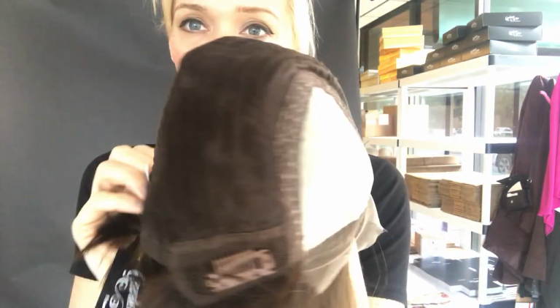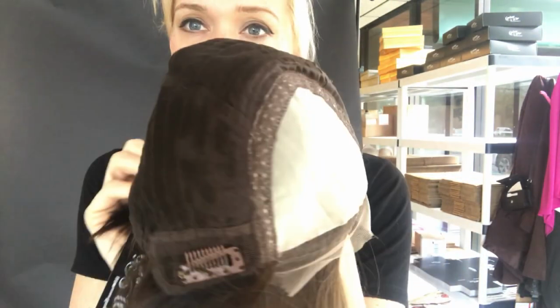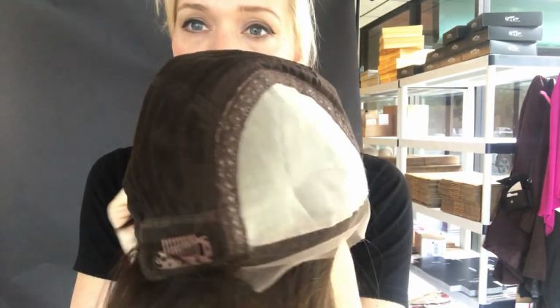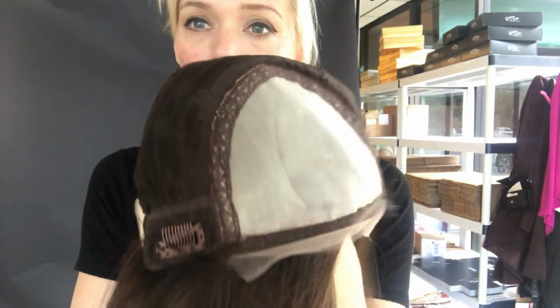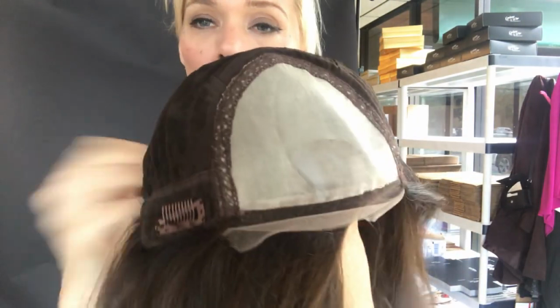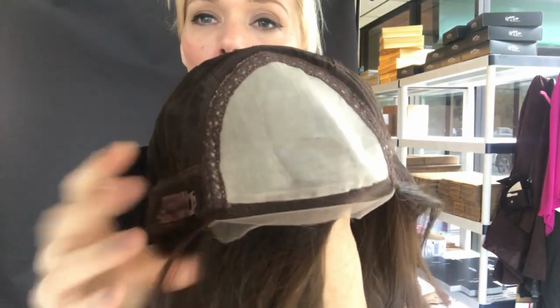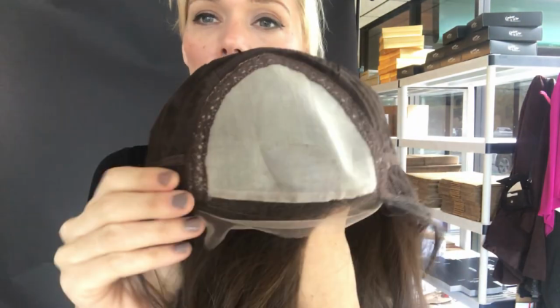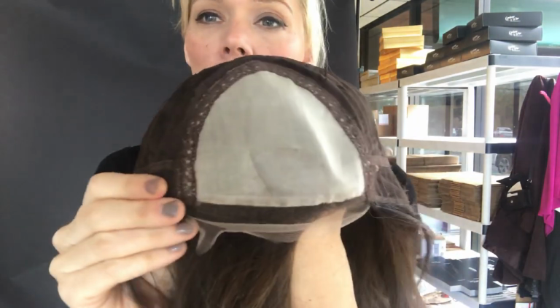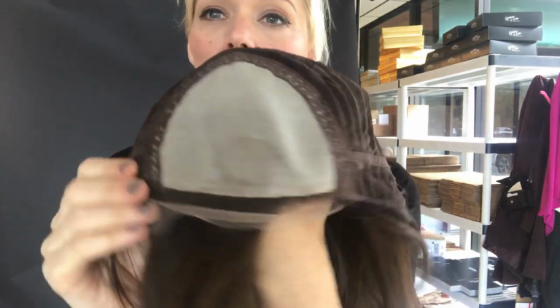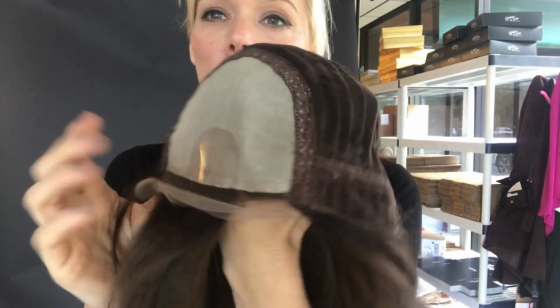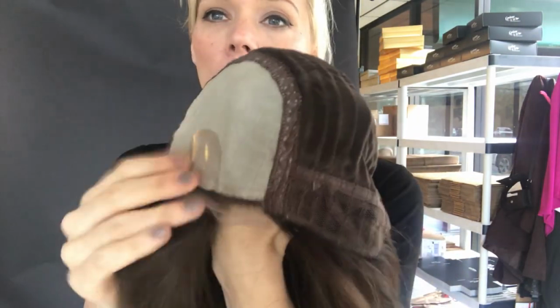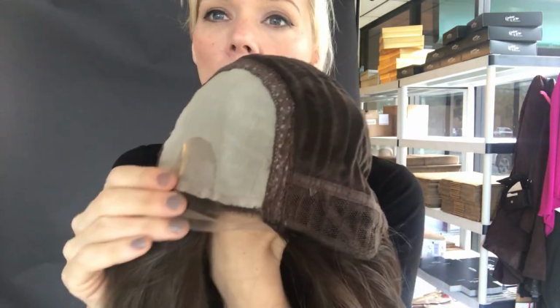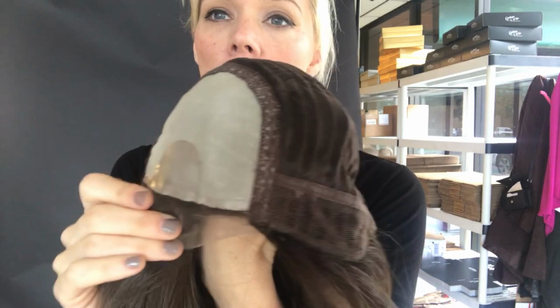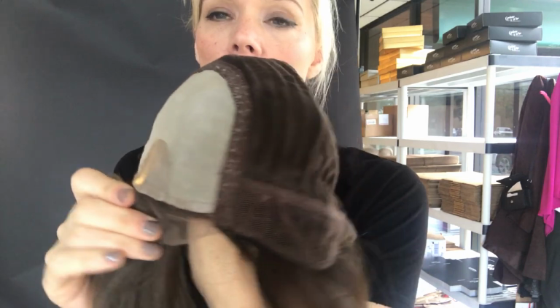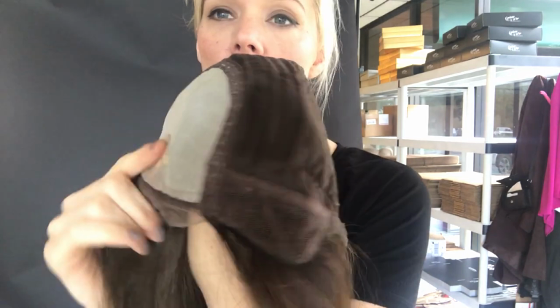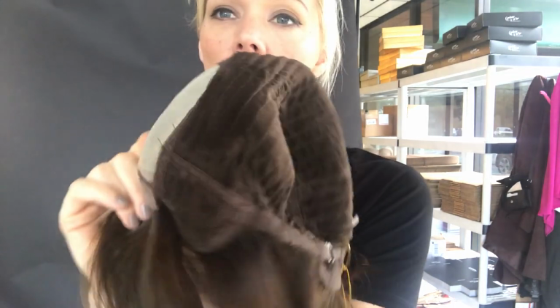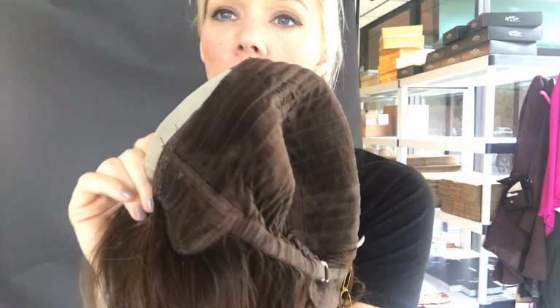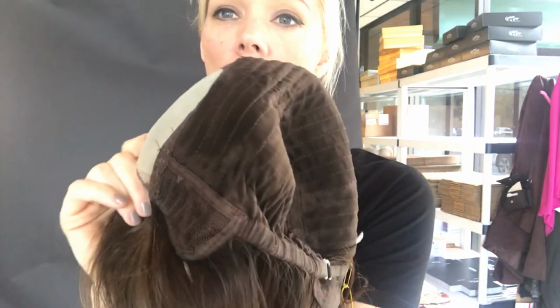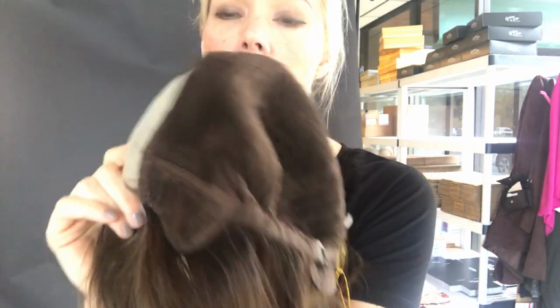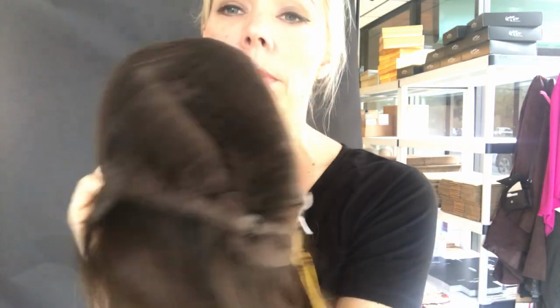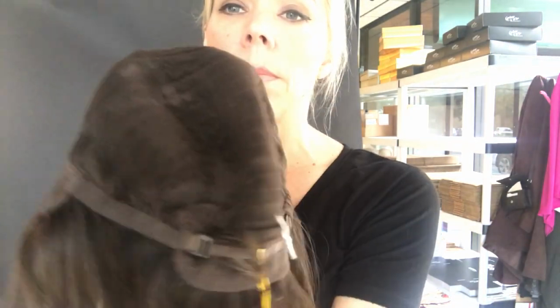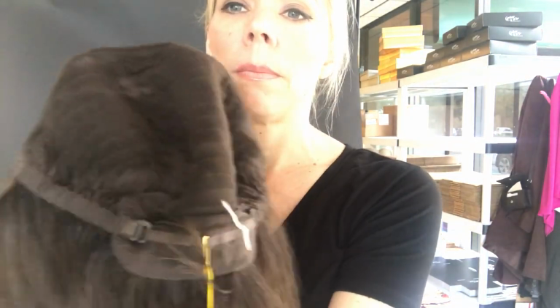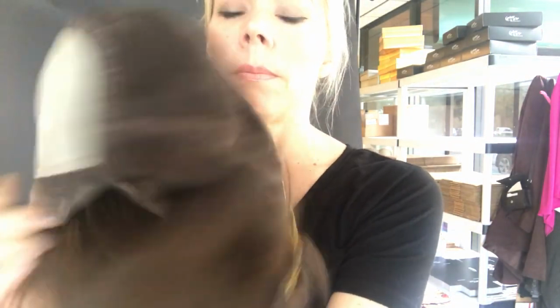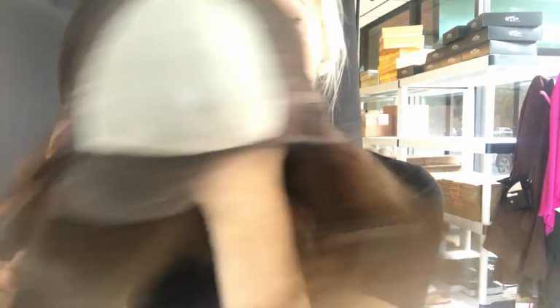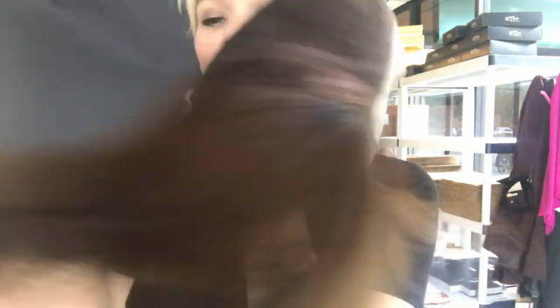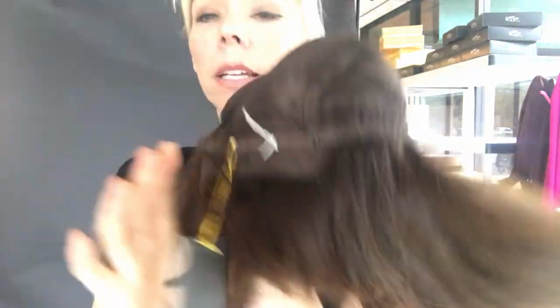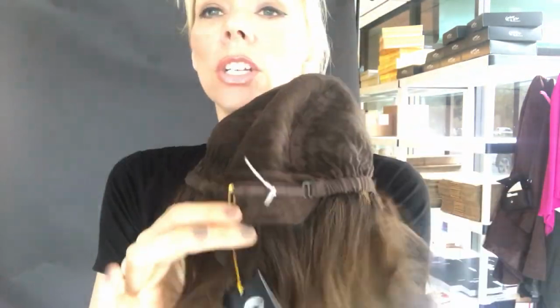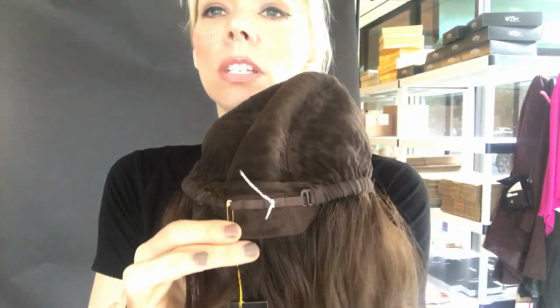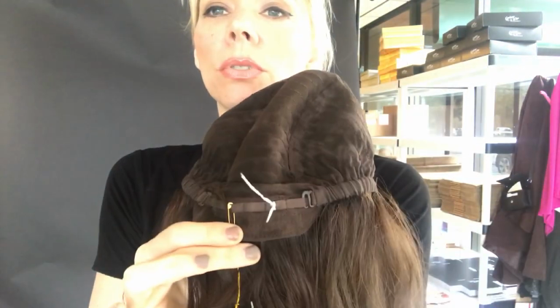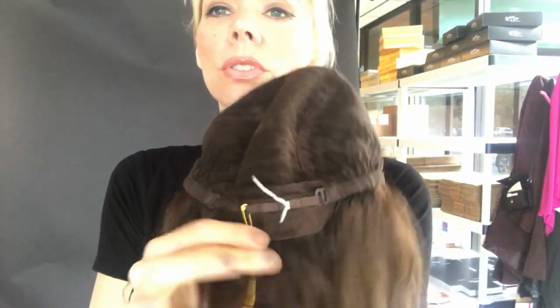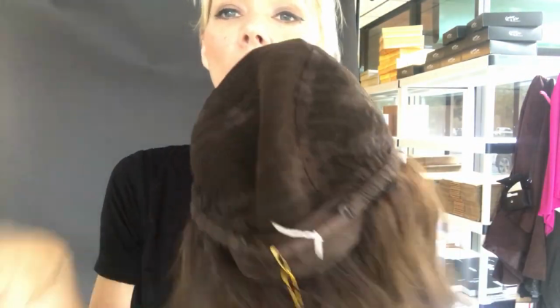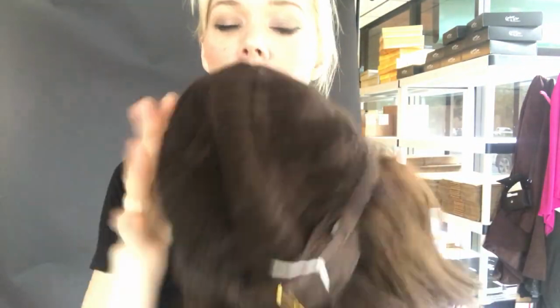It's got clips. Here's your silk top. And adjustable straps.